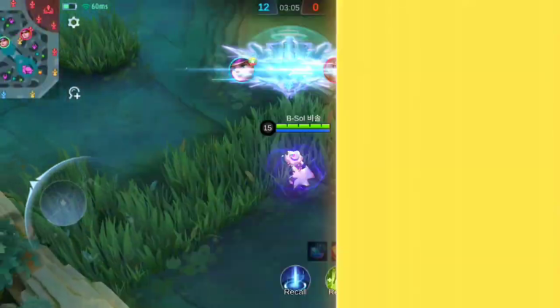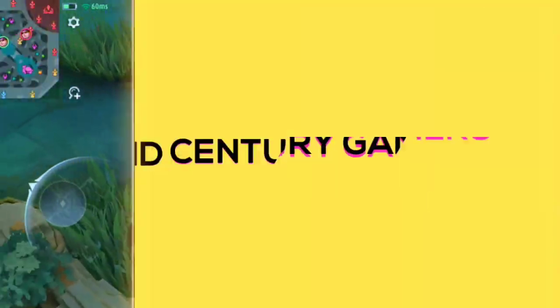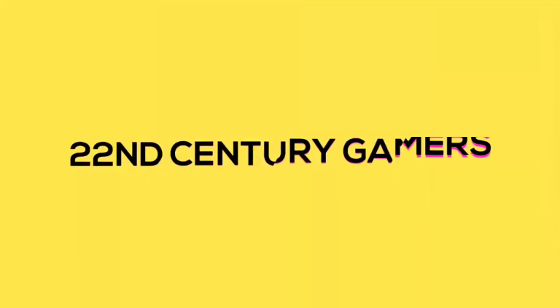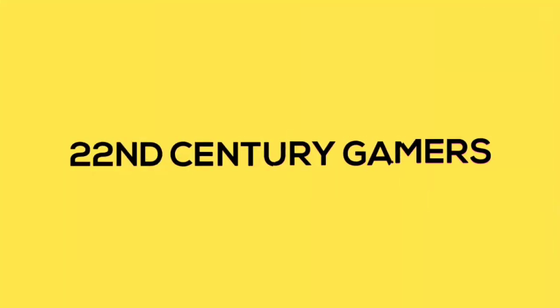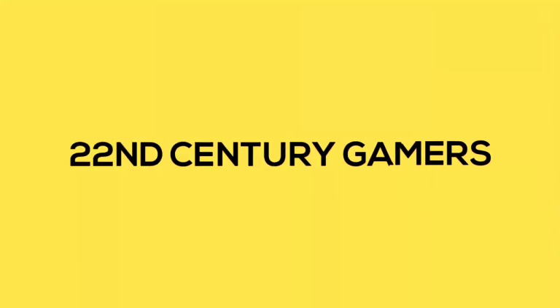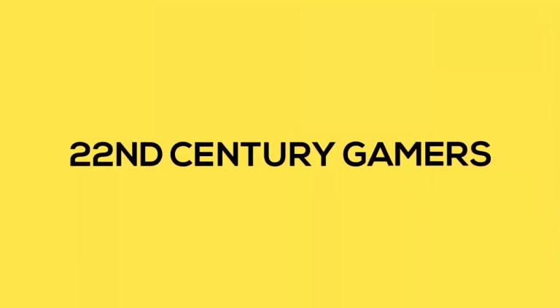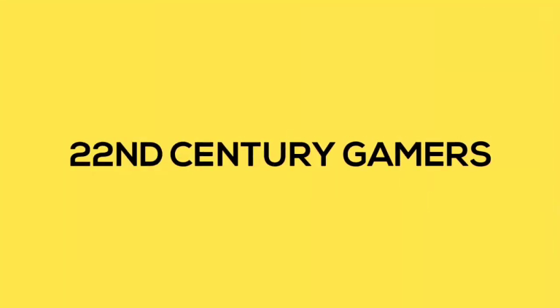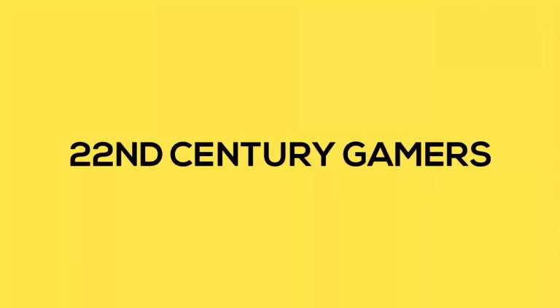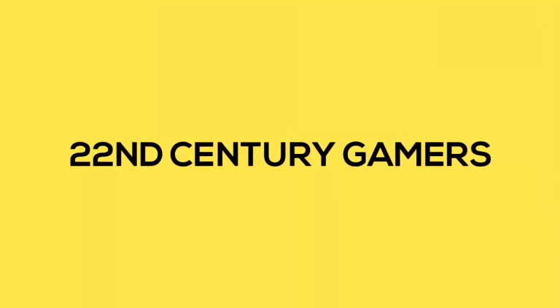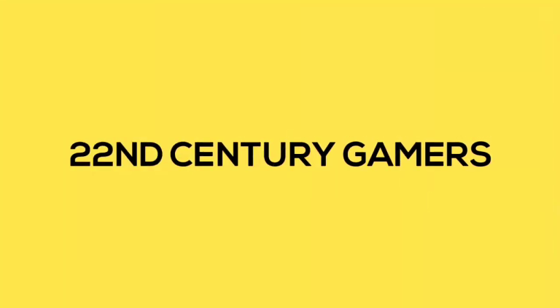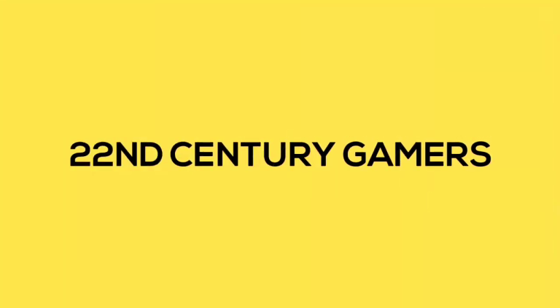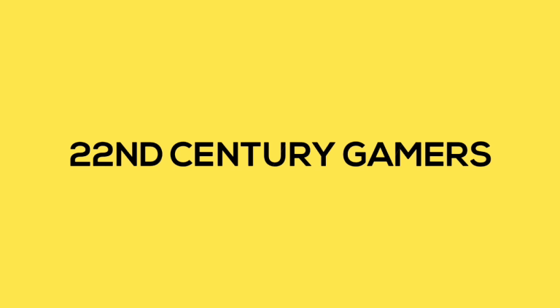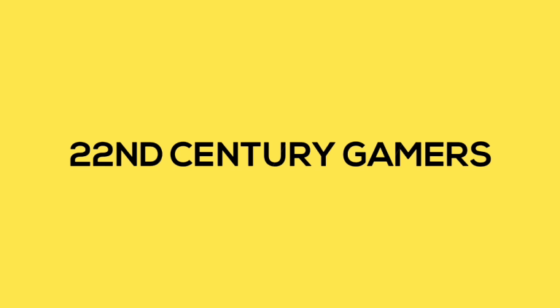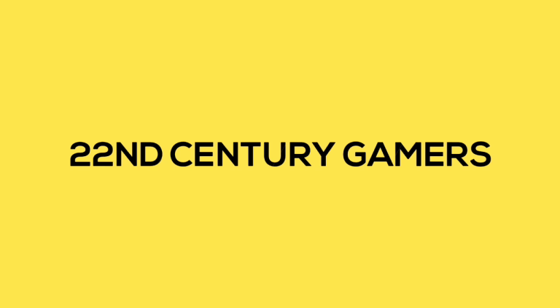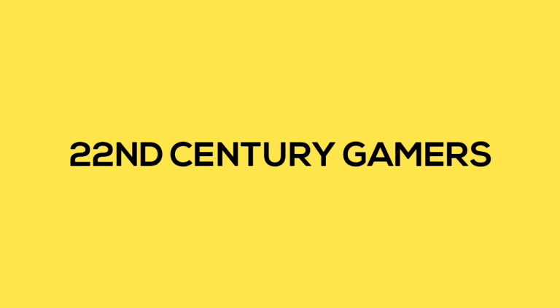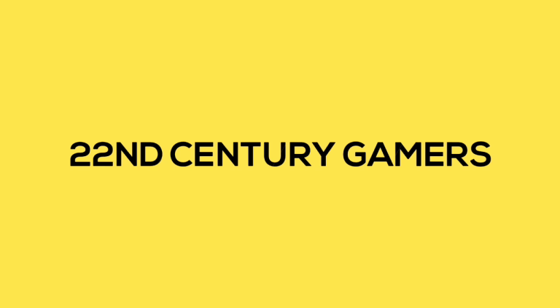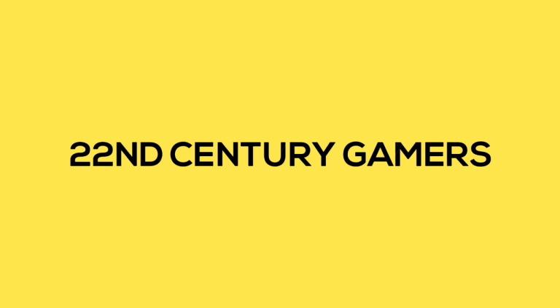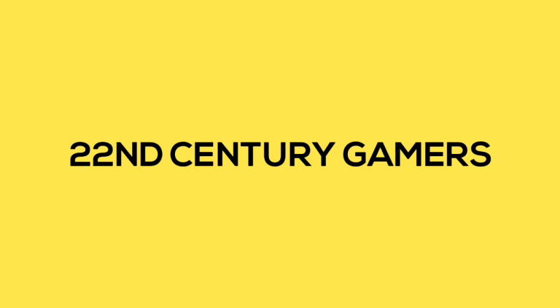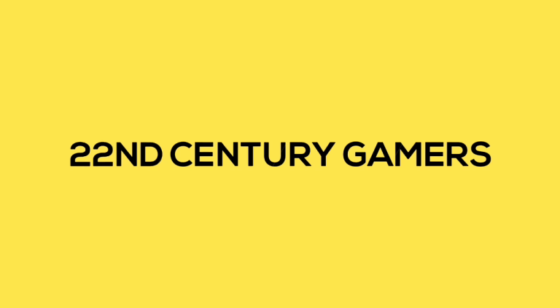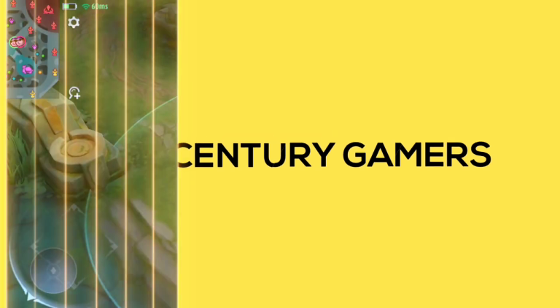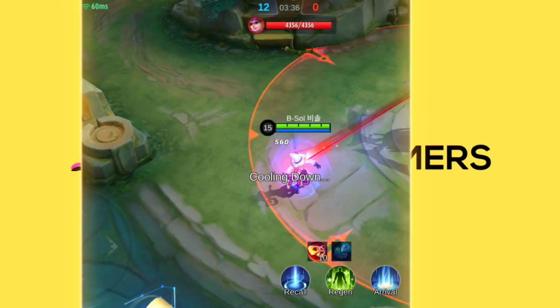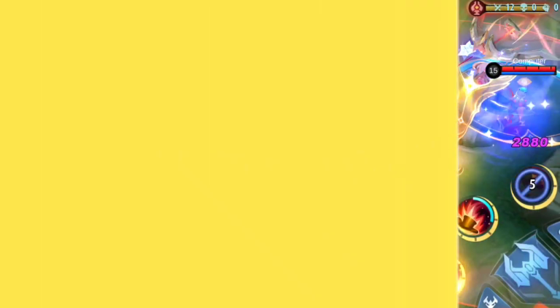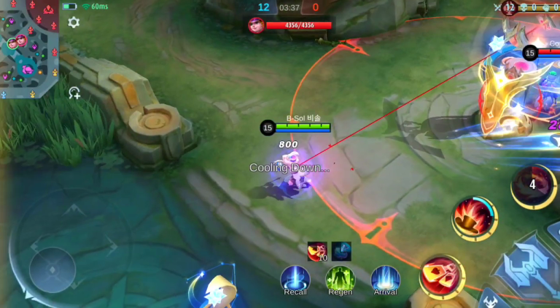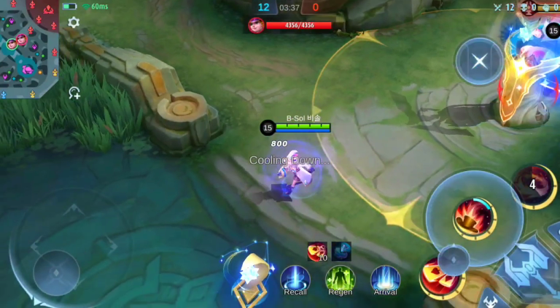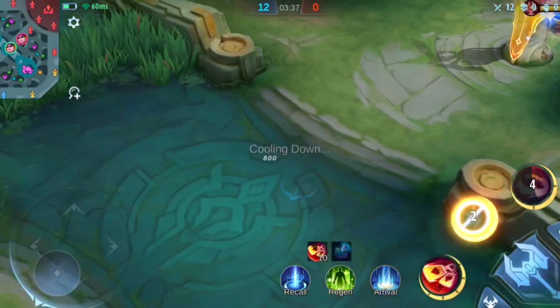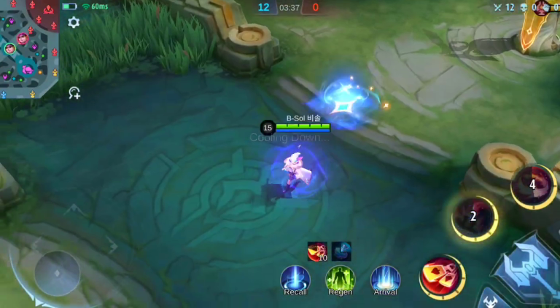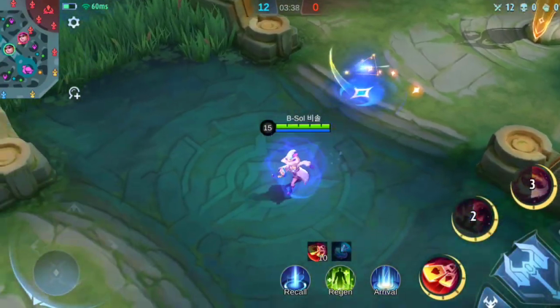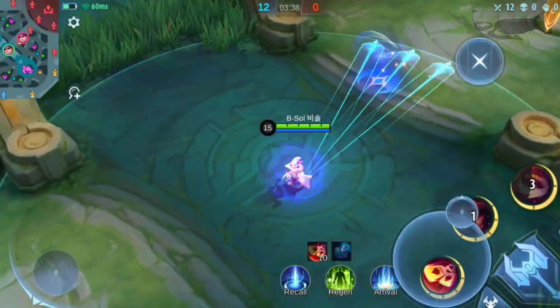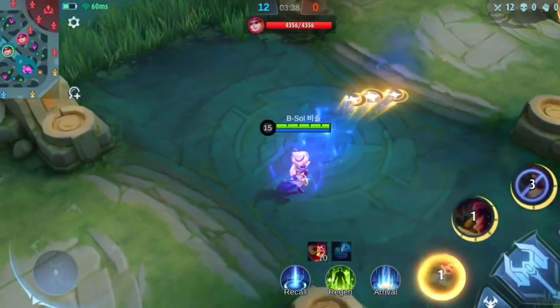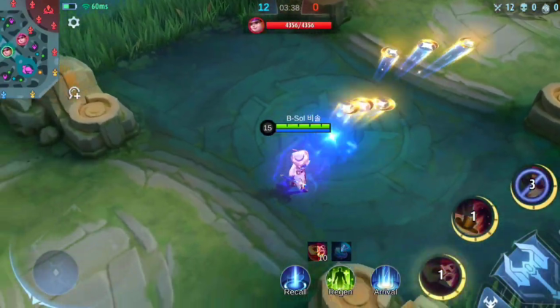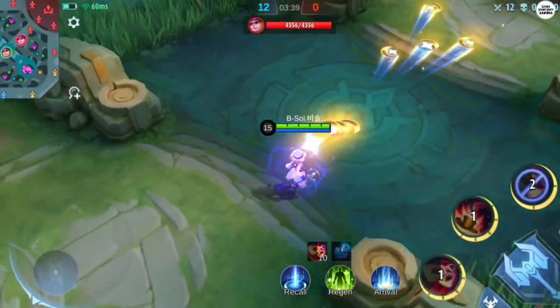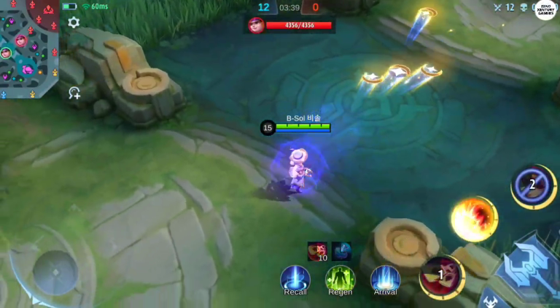Hello, welcome to the new video. In today's video, we have a special overview.